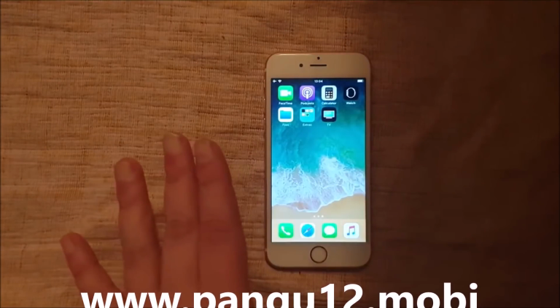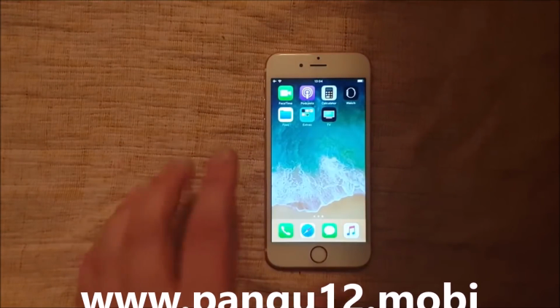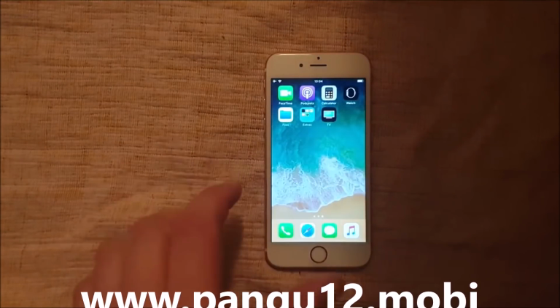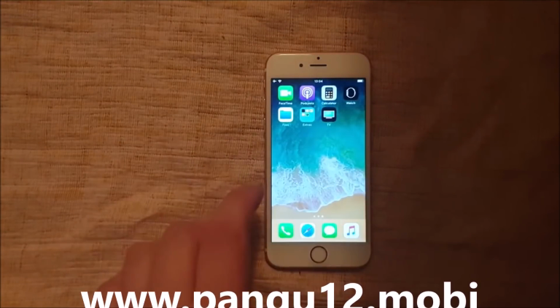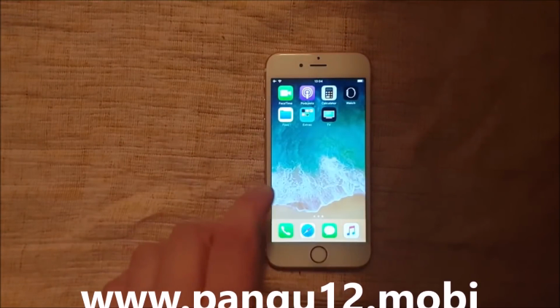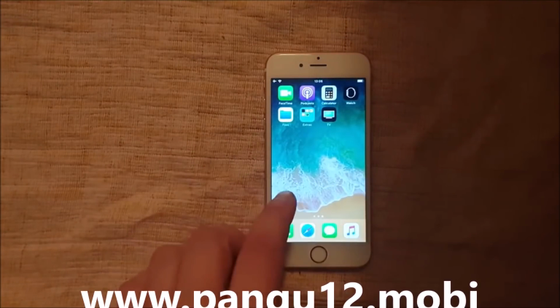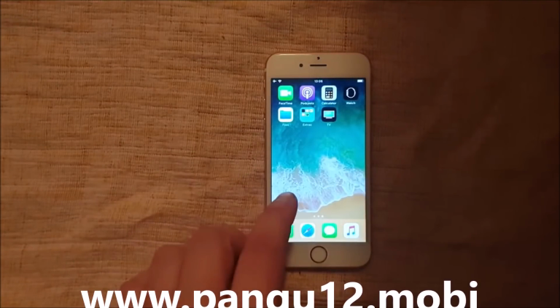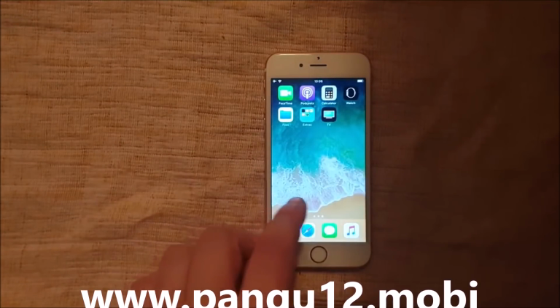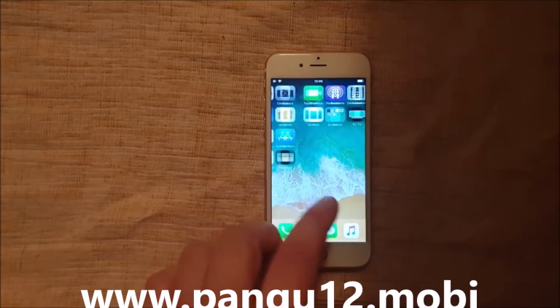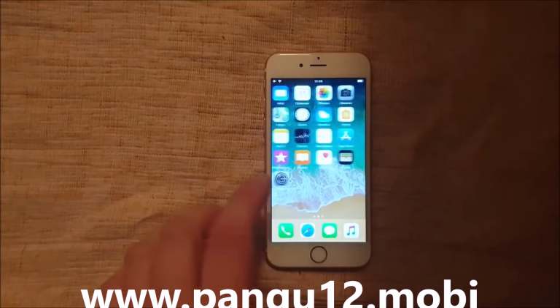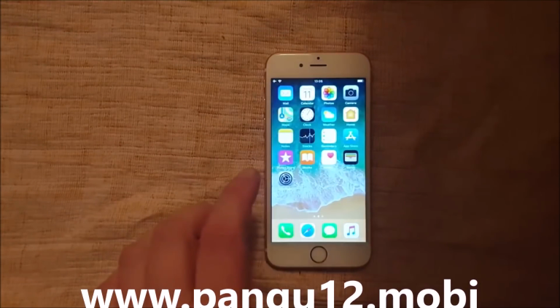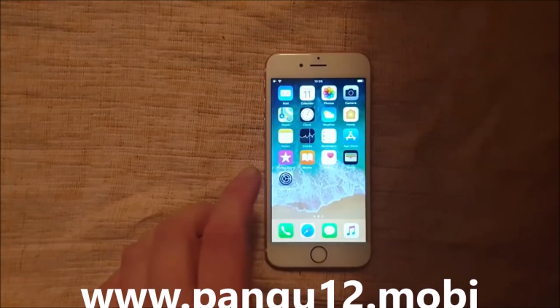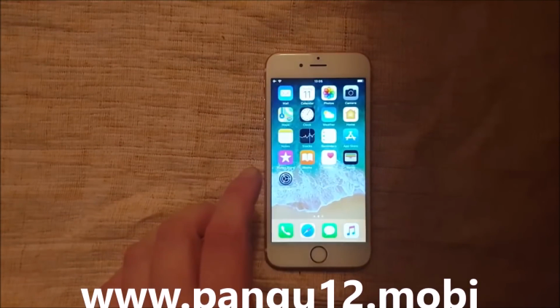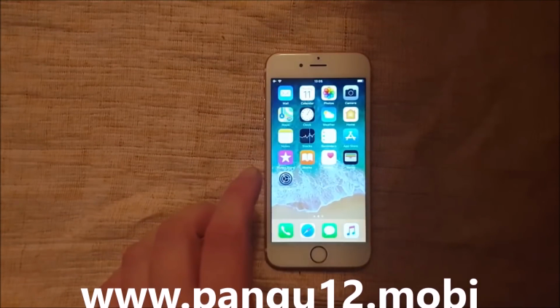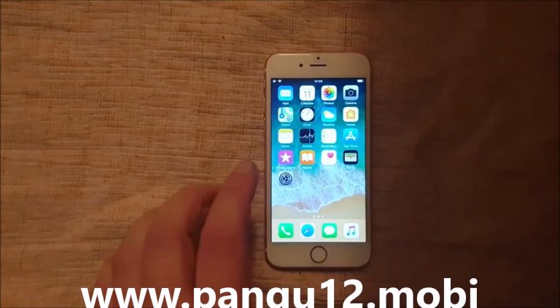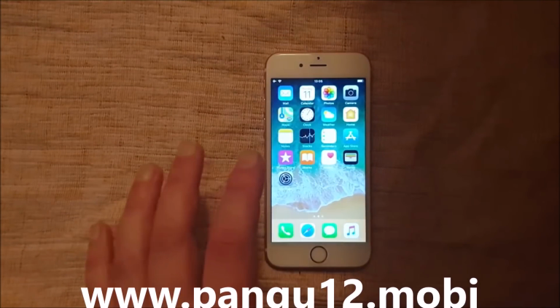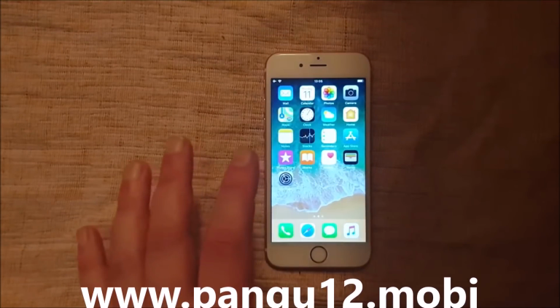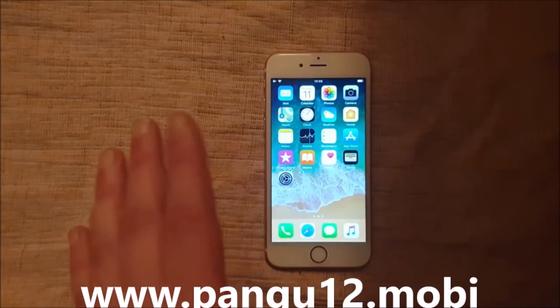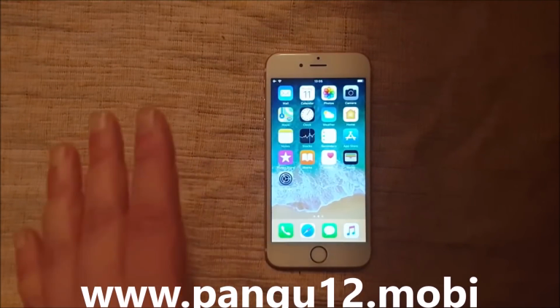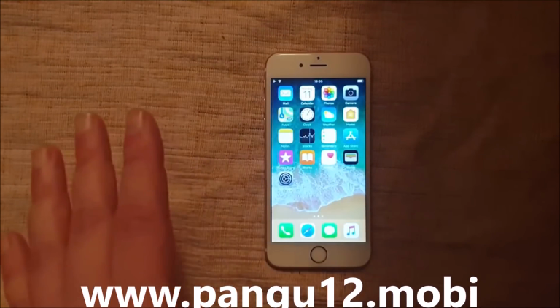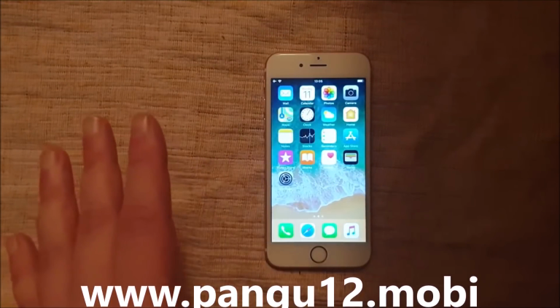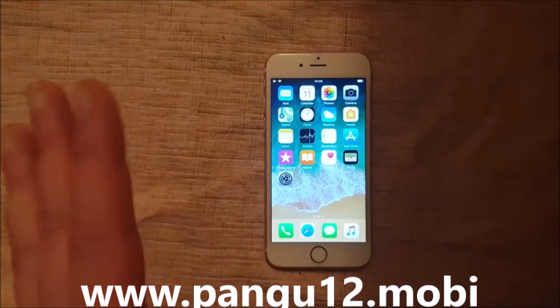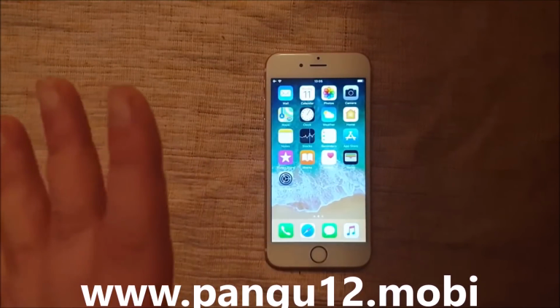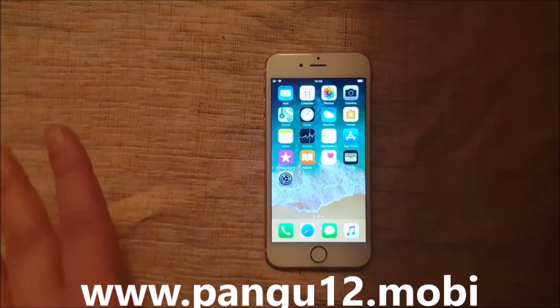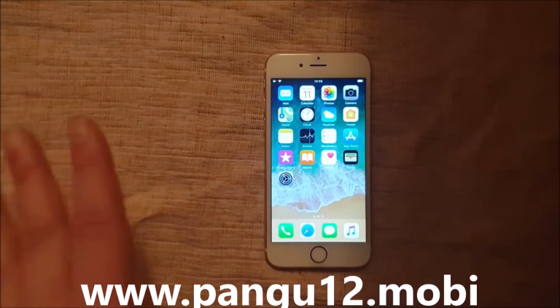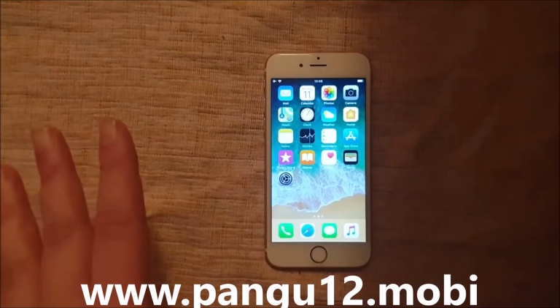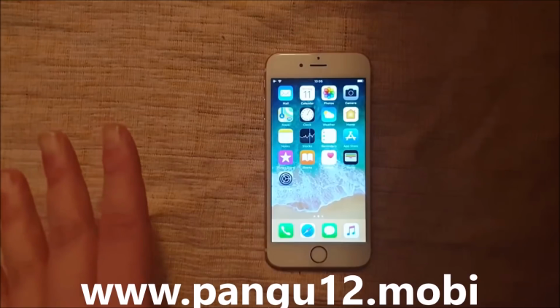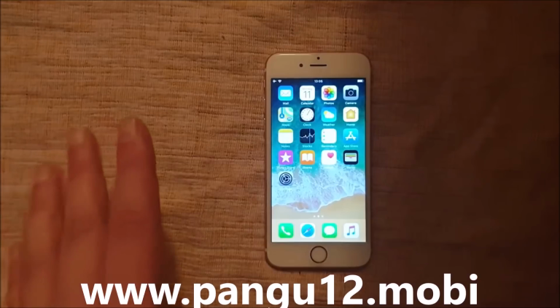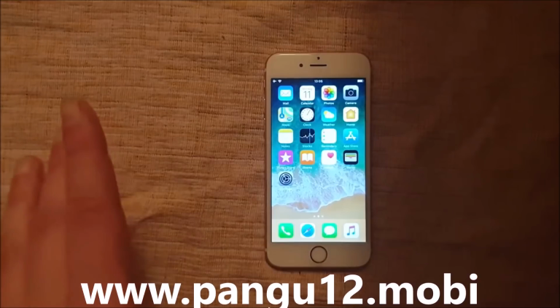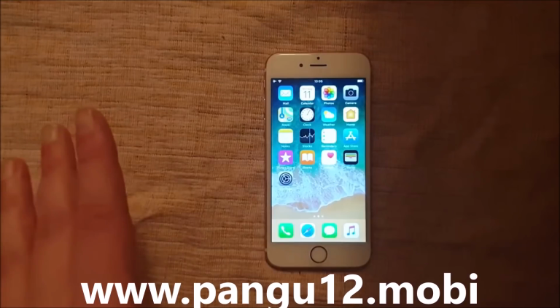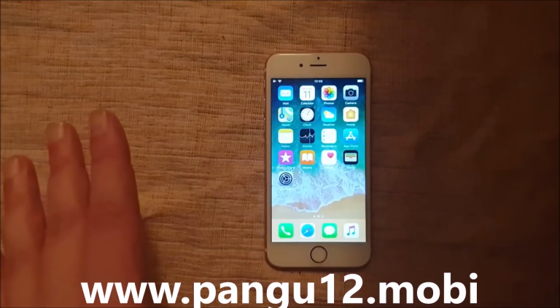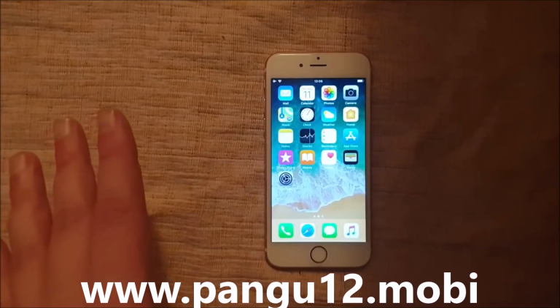As you can see, I'm not jailbroken. And this is, of course, a 100% free jailbreak.